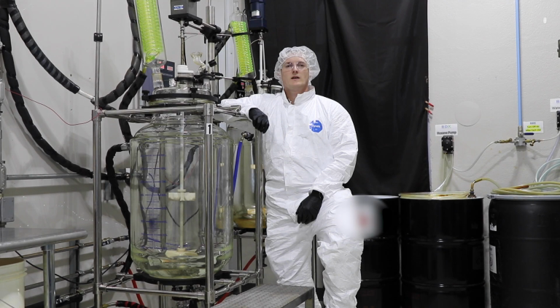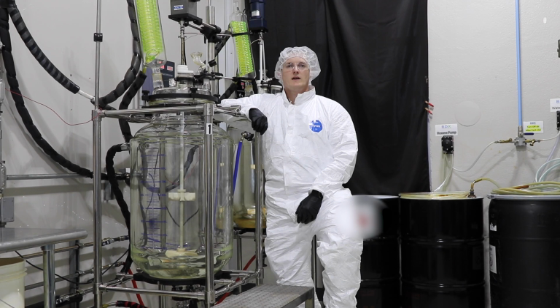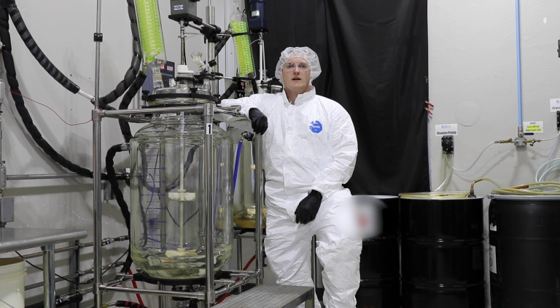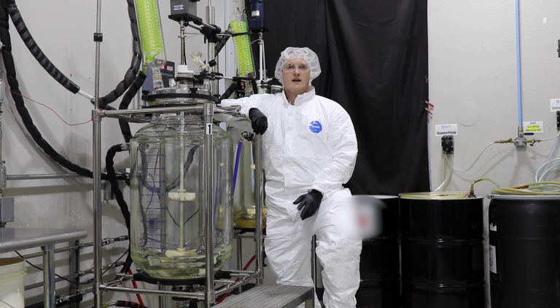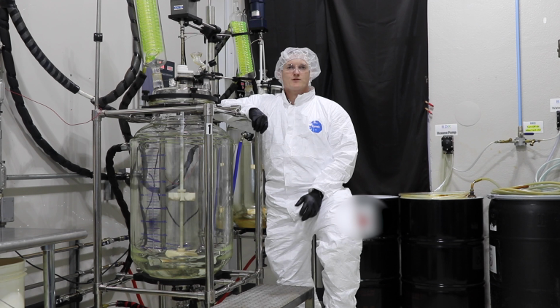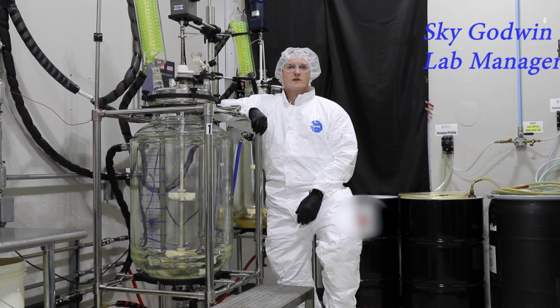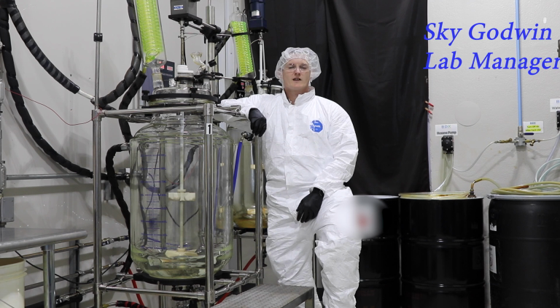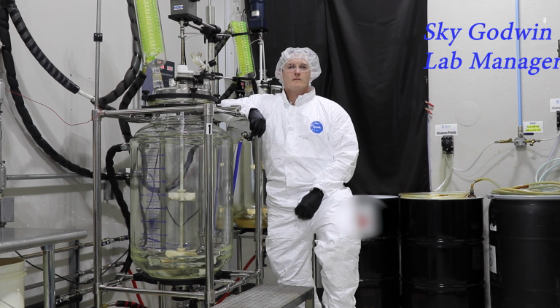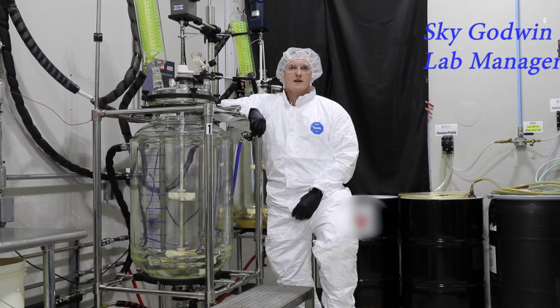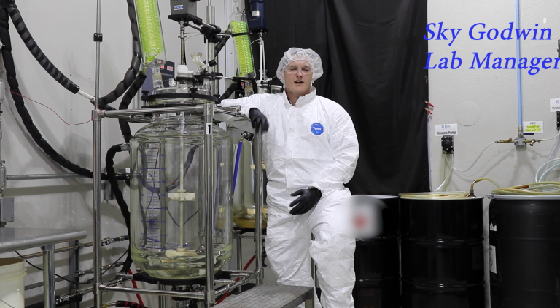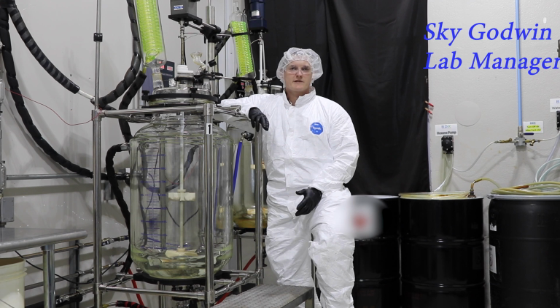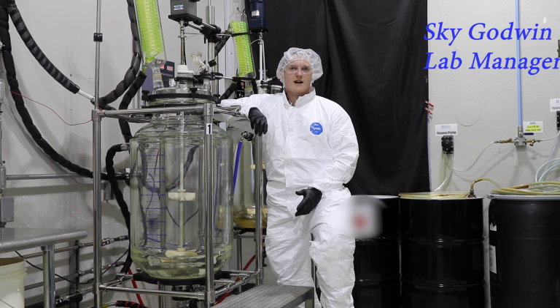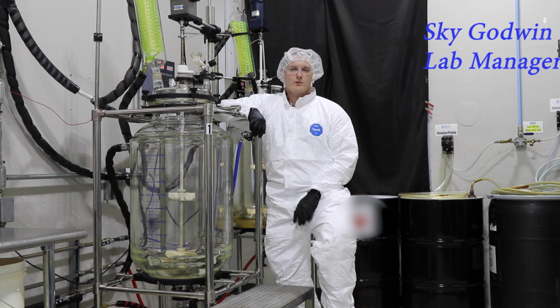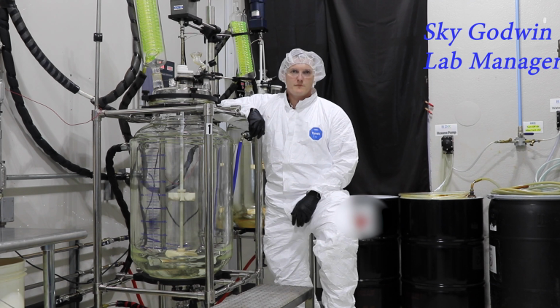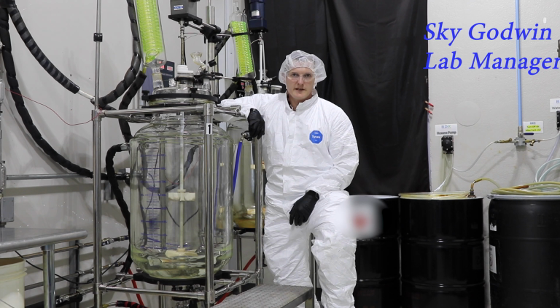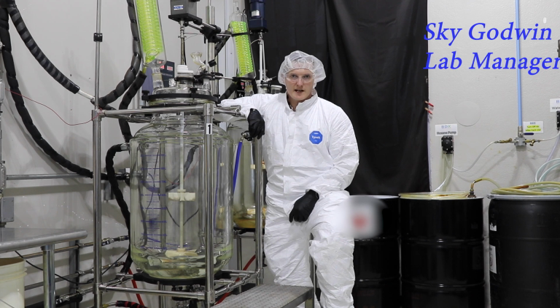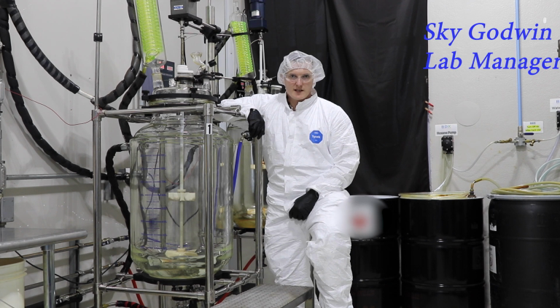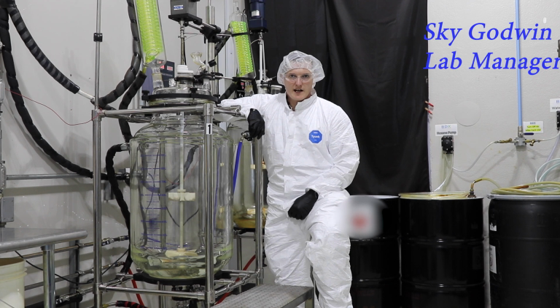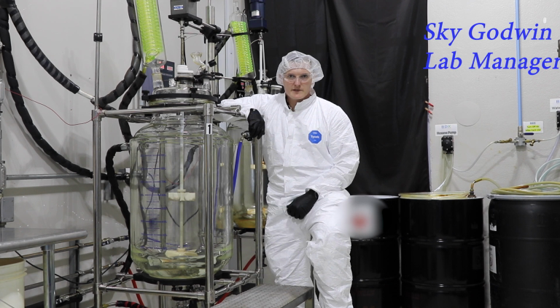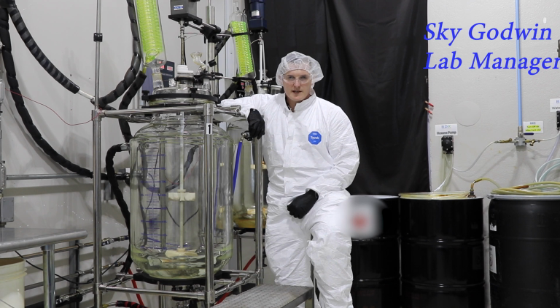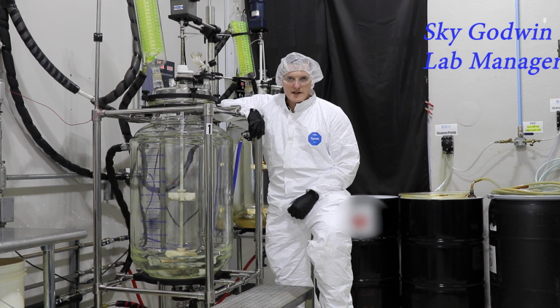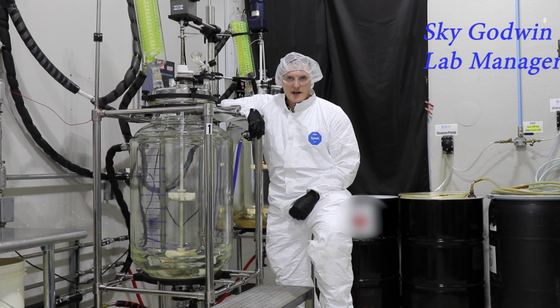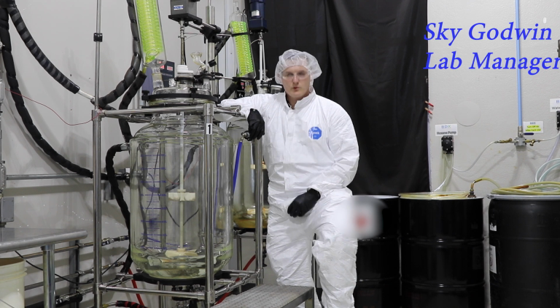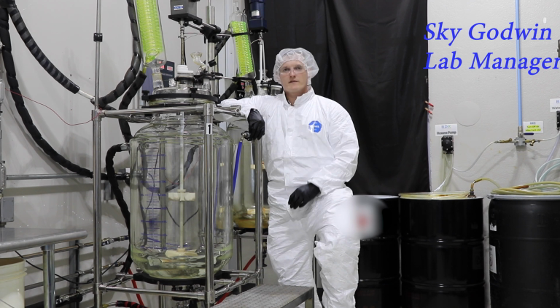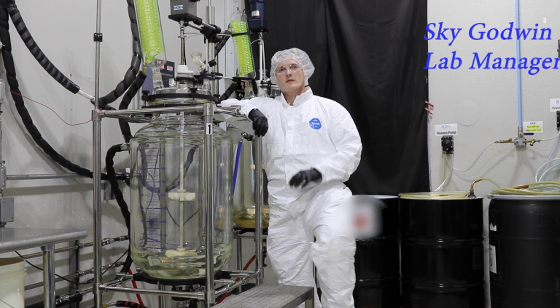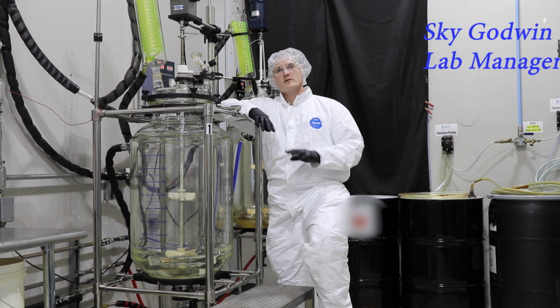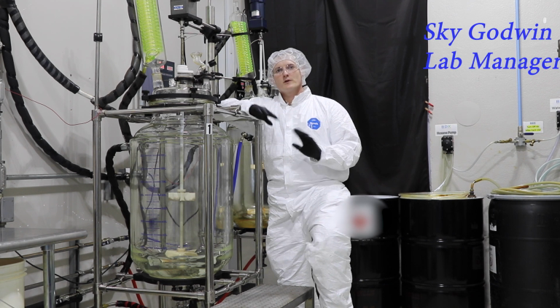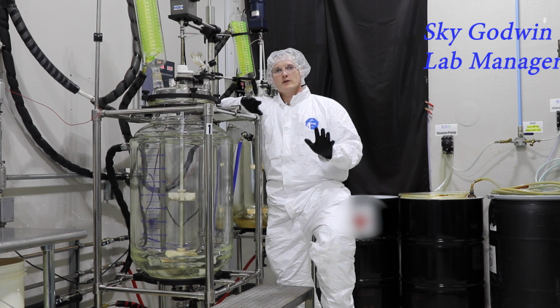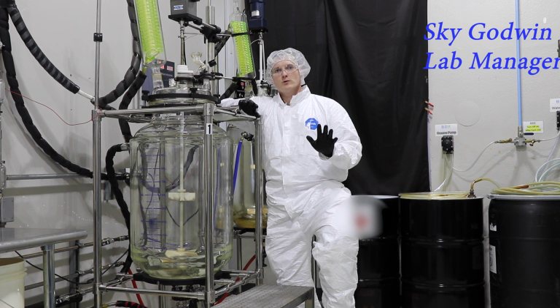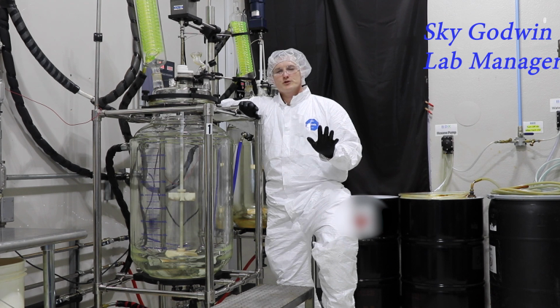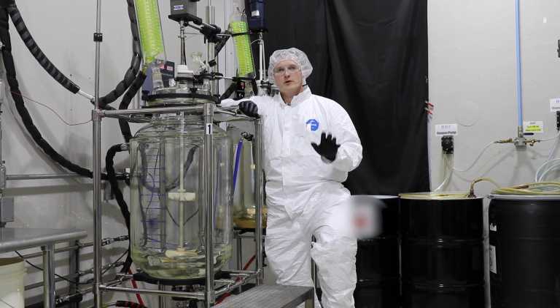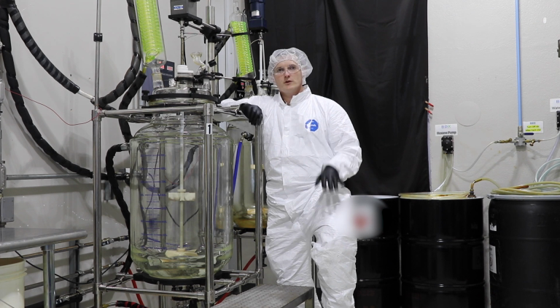Hey guys, what's up? I'm Sky with BDX Labs and today we have something really cool to show you.